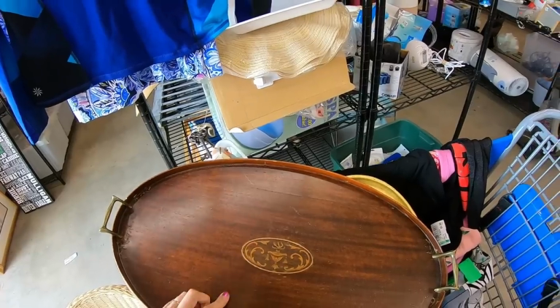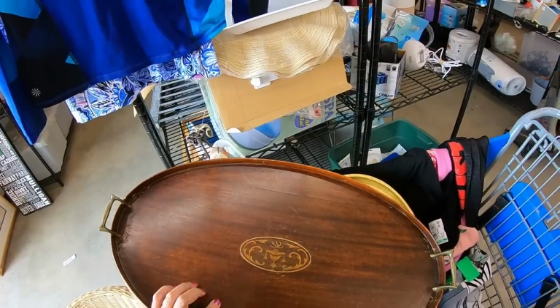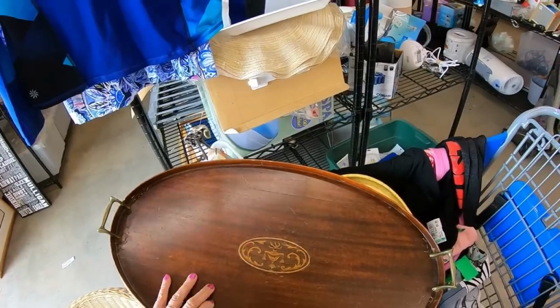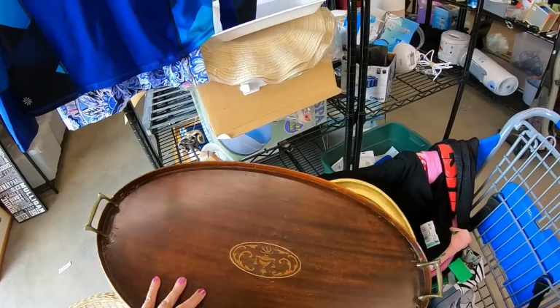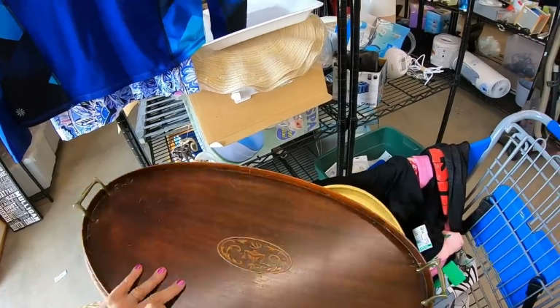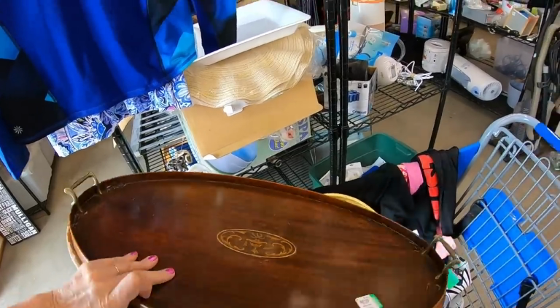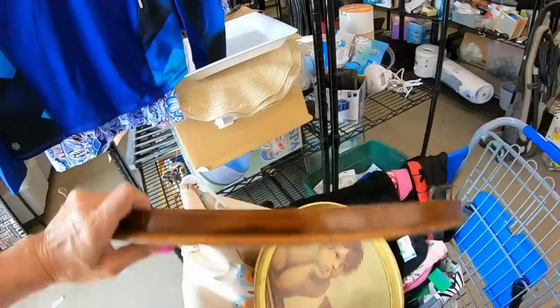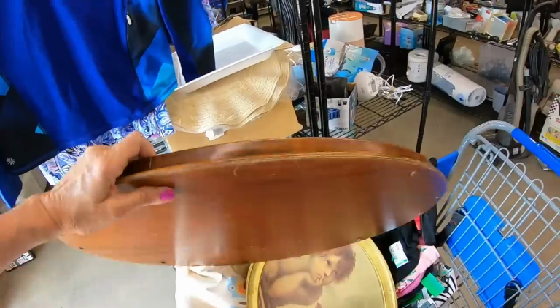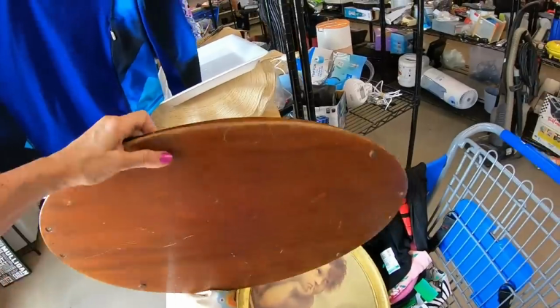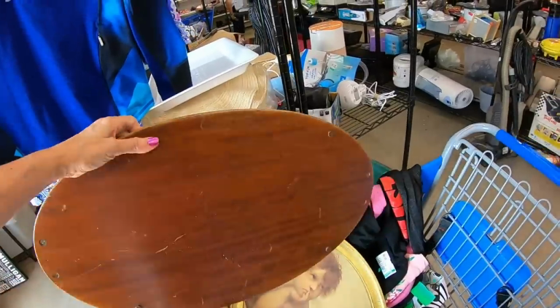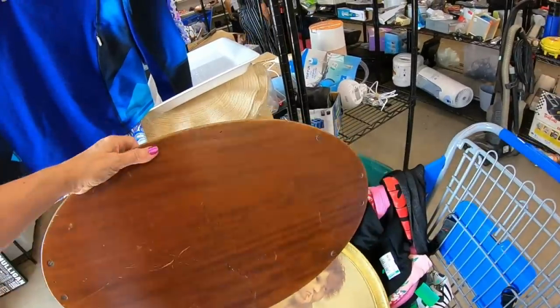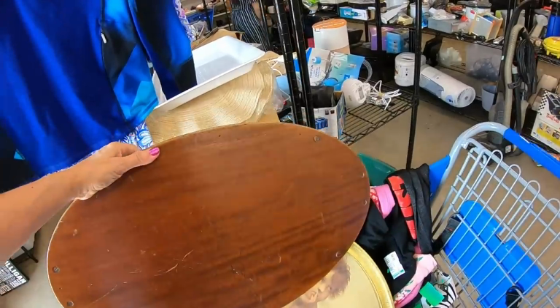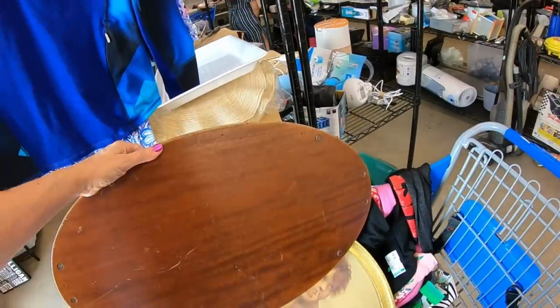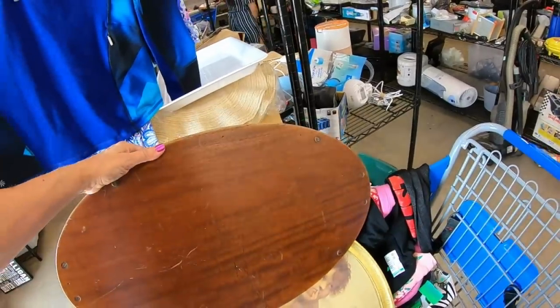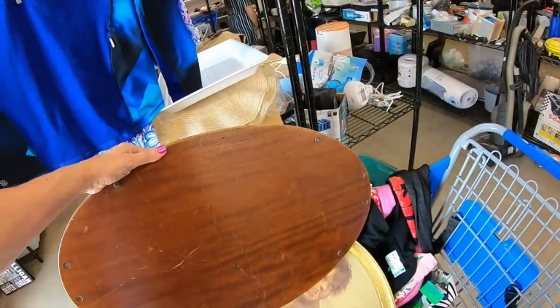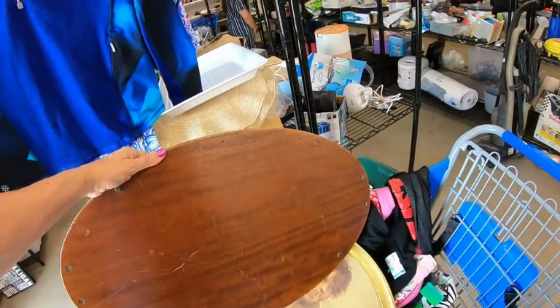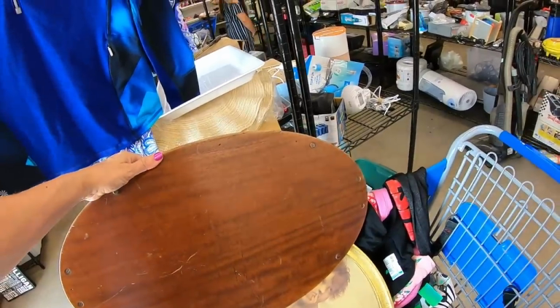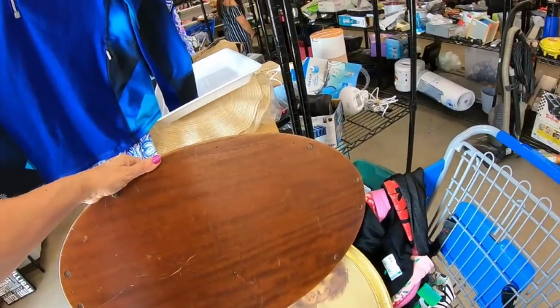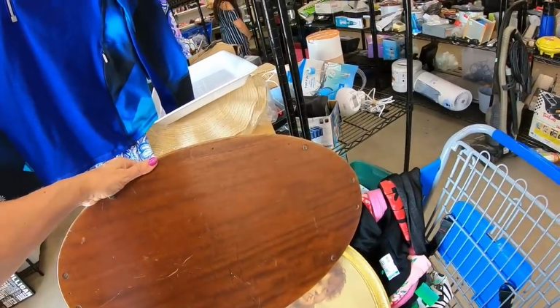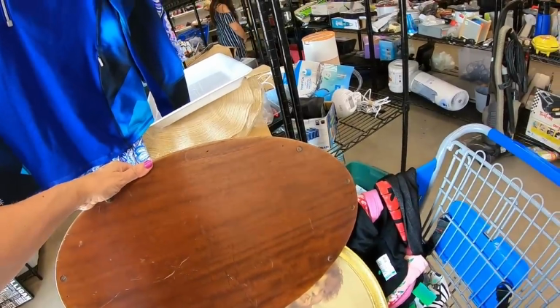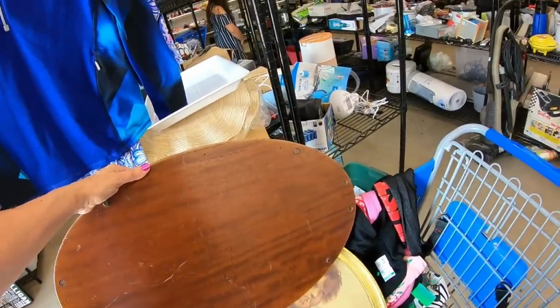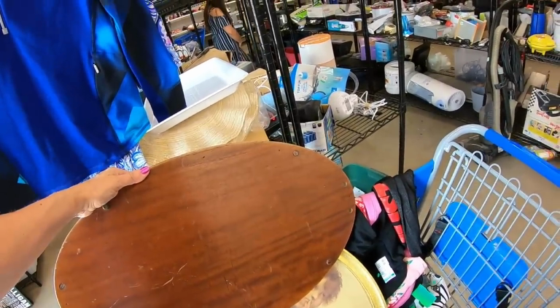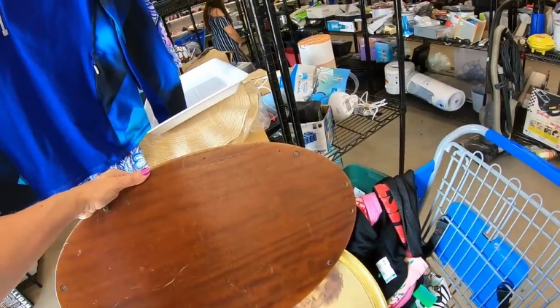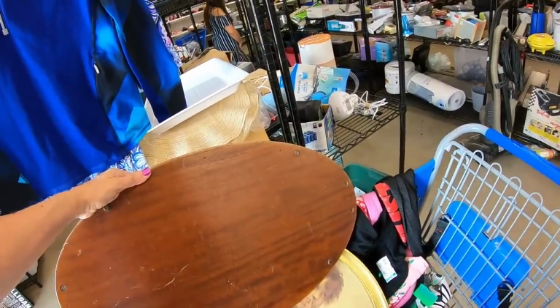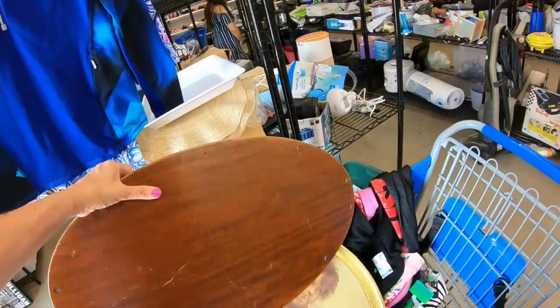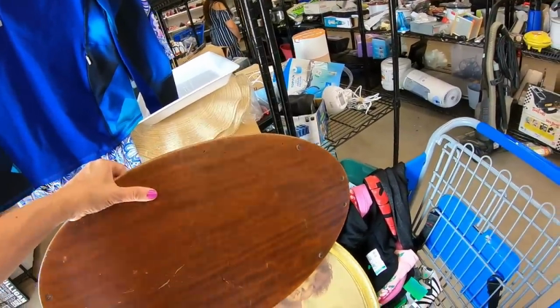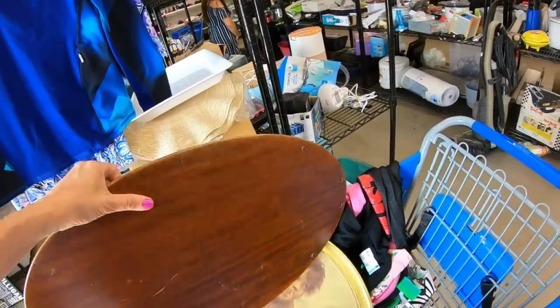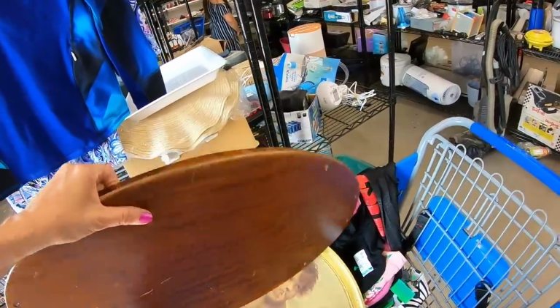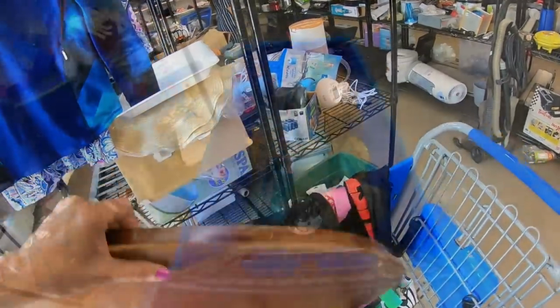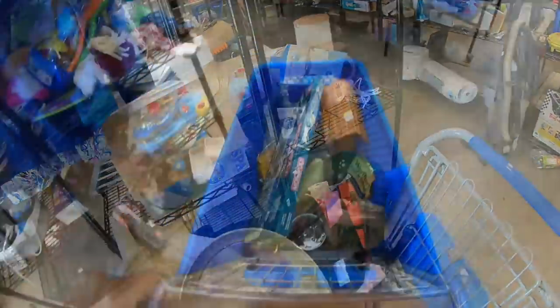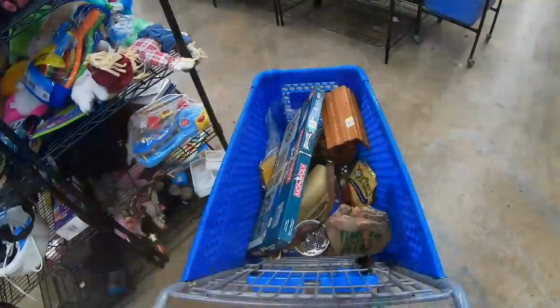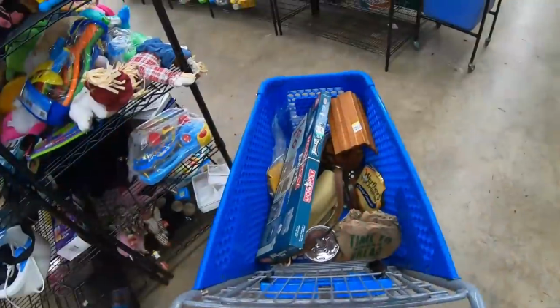I also found this tray which has a little bit of wear on it, but I'm on the fence — this thing is gorgeous. Brass handles with an inlay in the middle. Five dollars. I might clean this up and sell it locally.